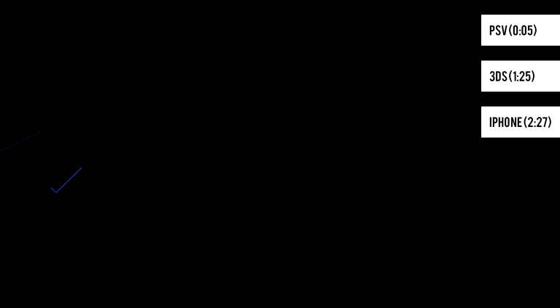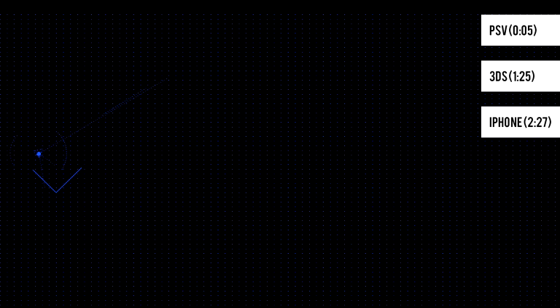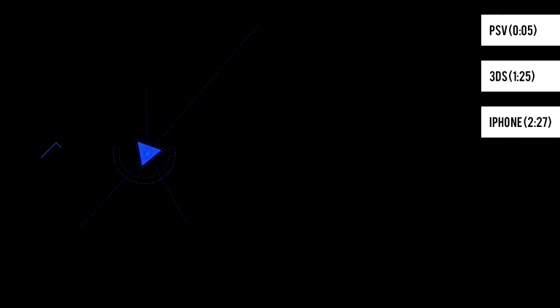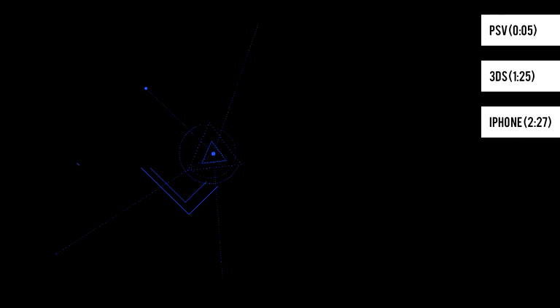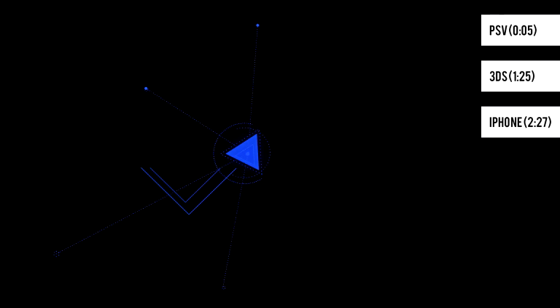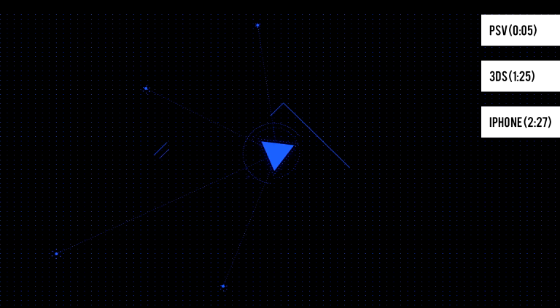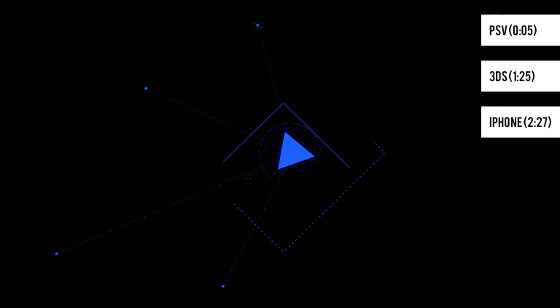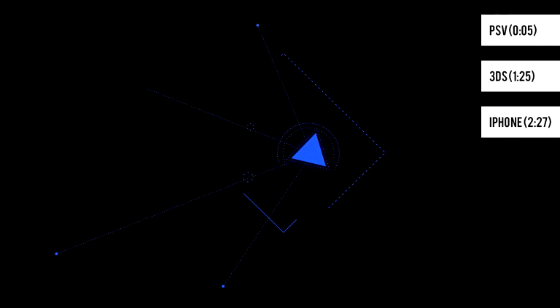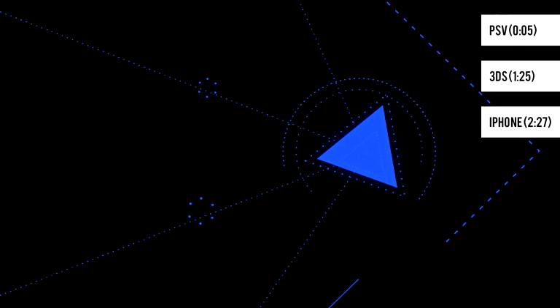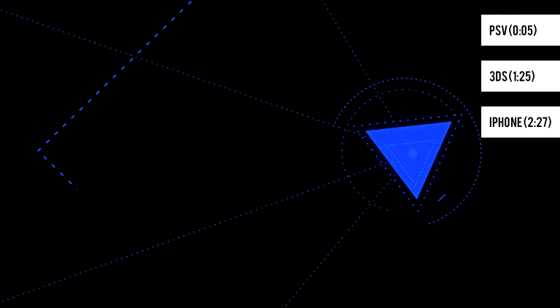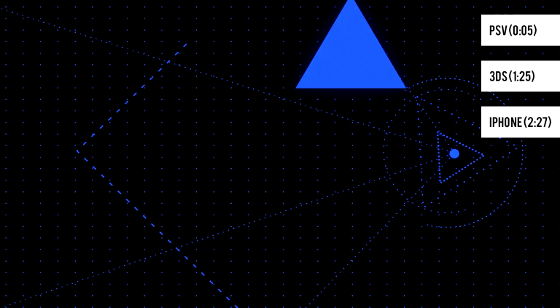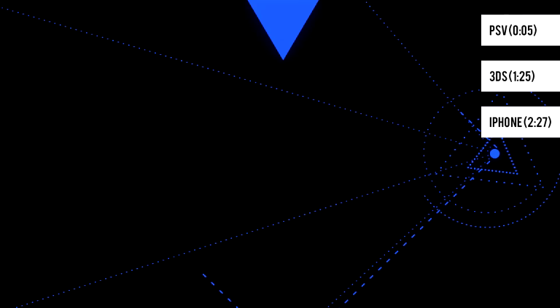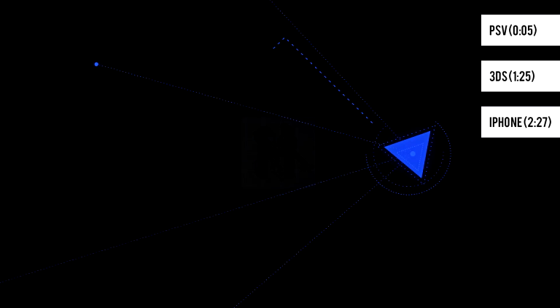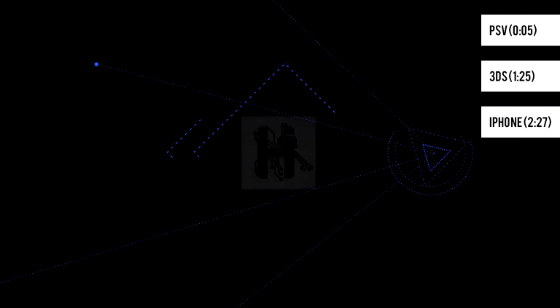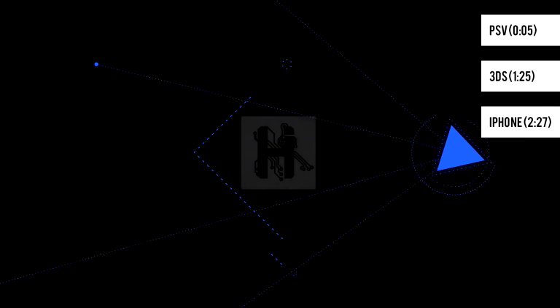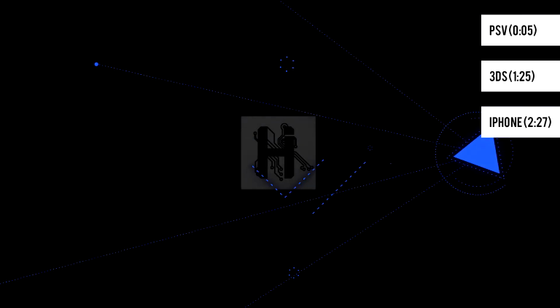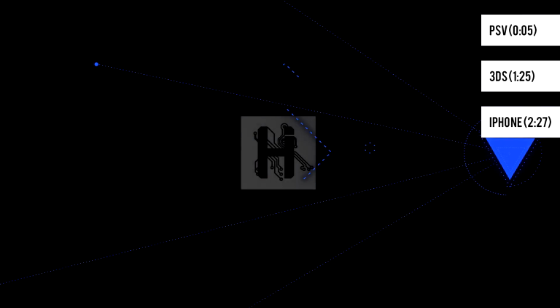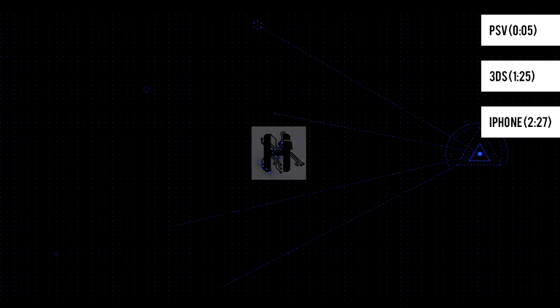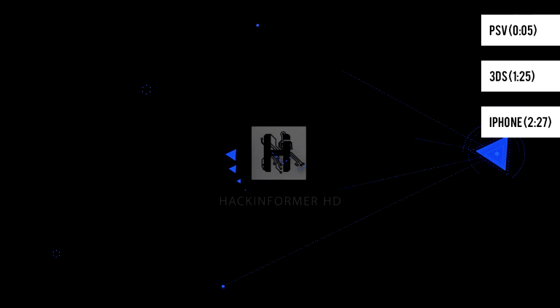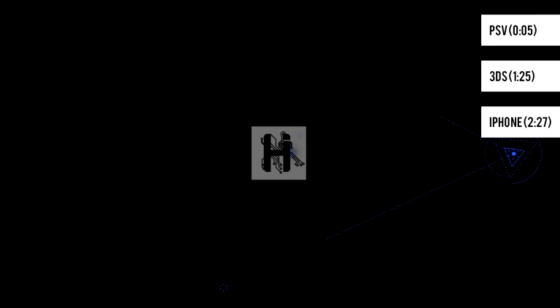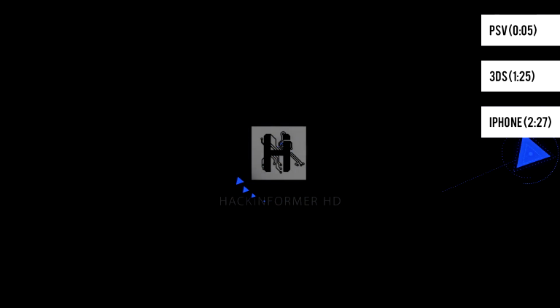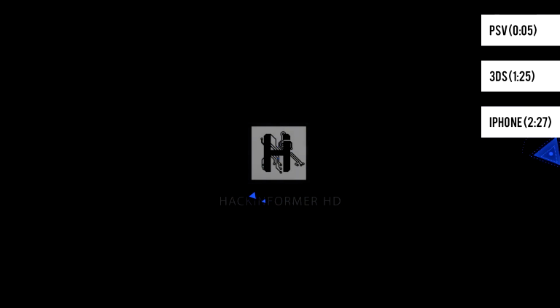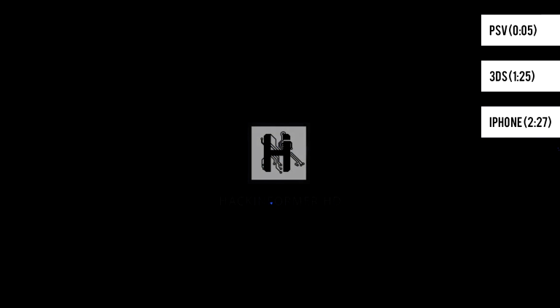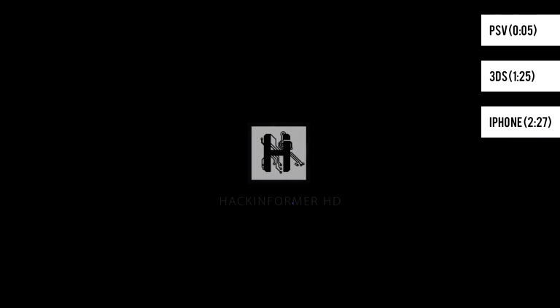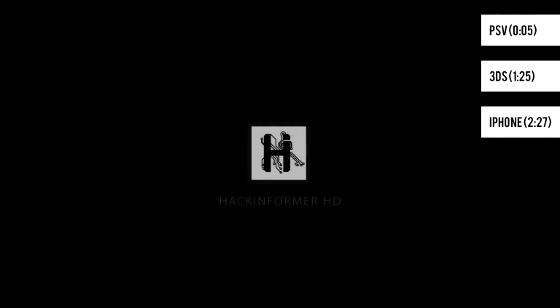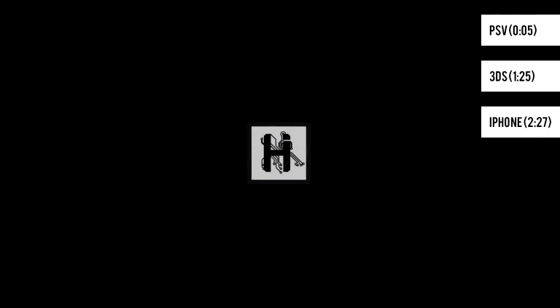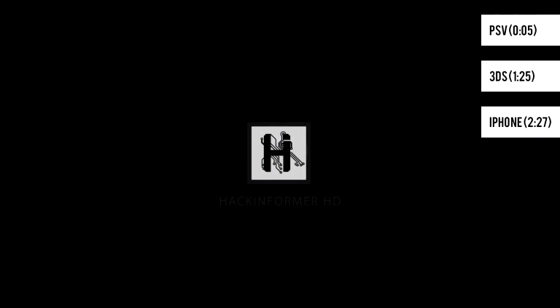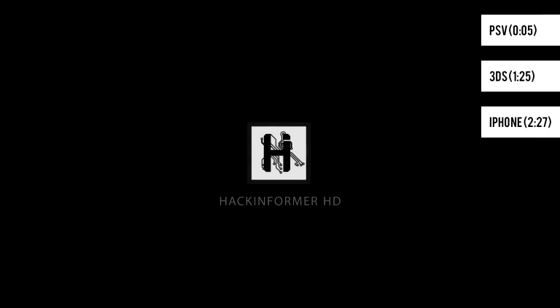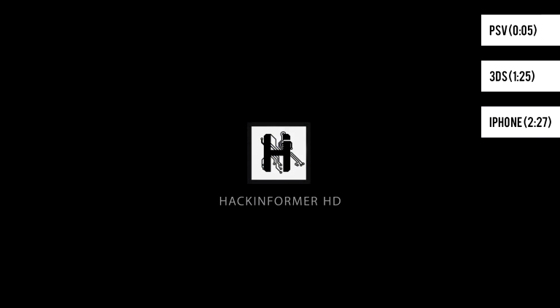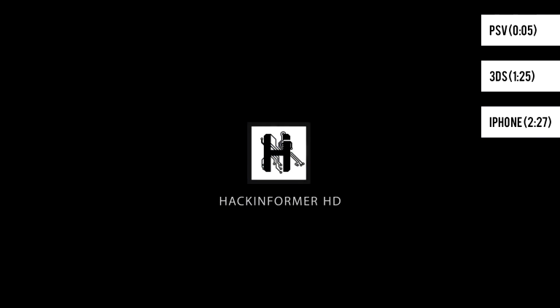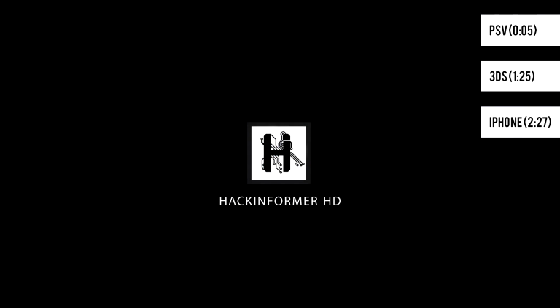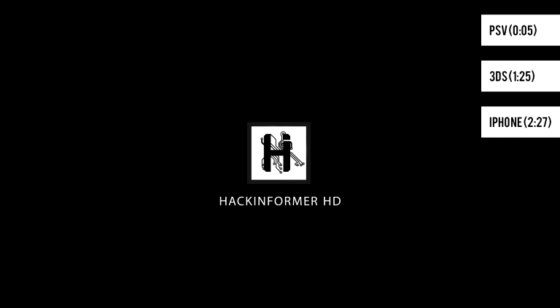Welcome to Hack Informer HD. I'm Justin Rennie and this is week 3 of our weekly roundup.